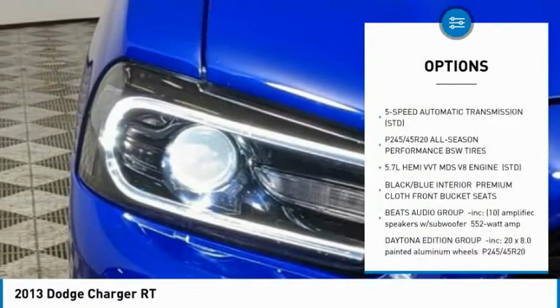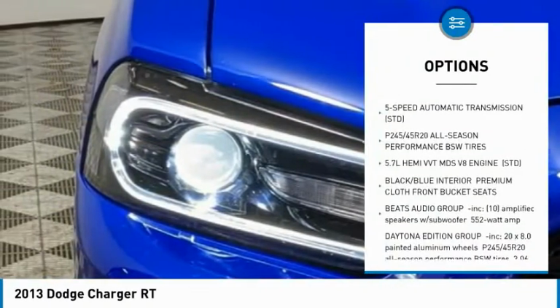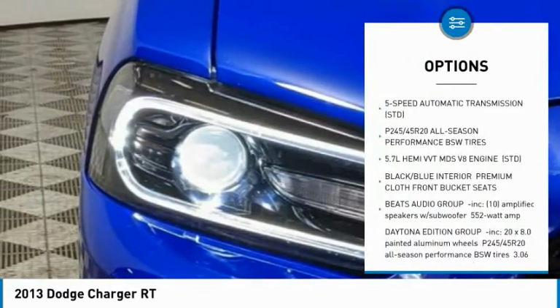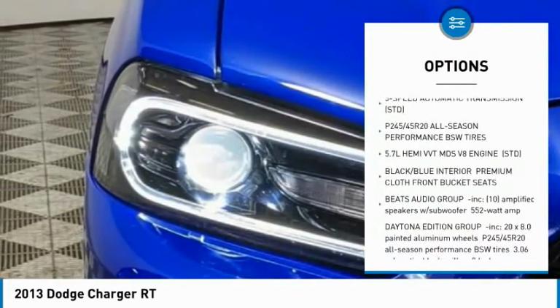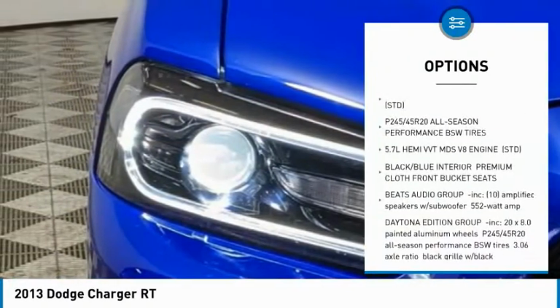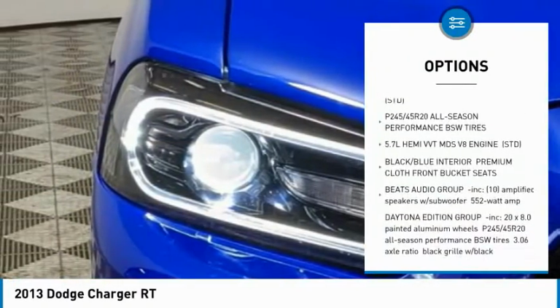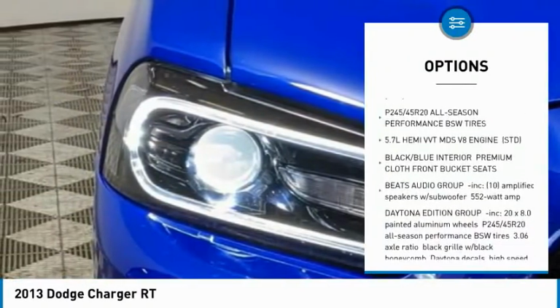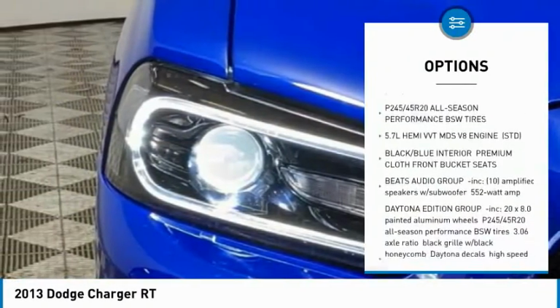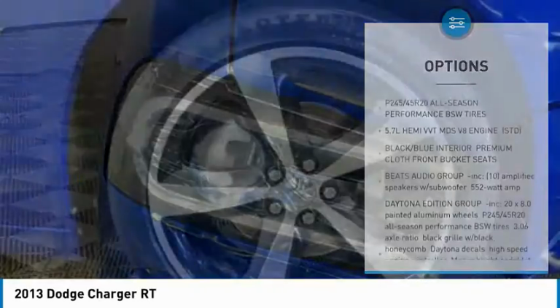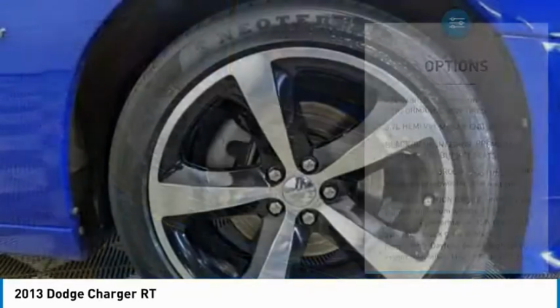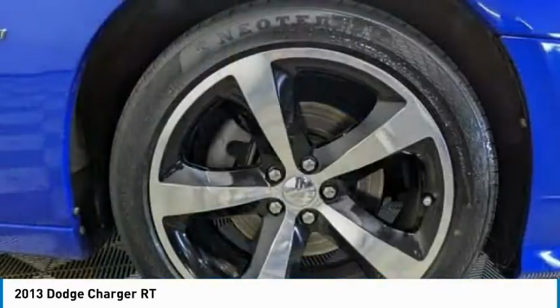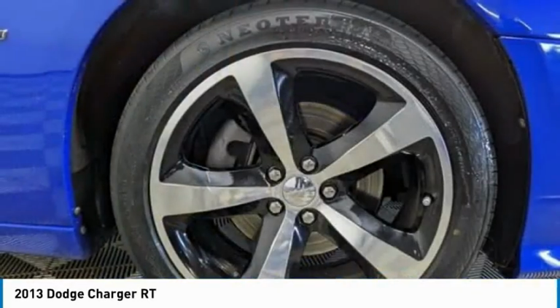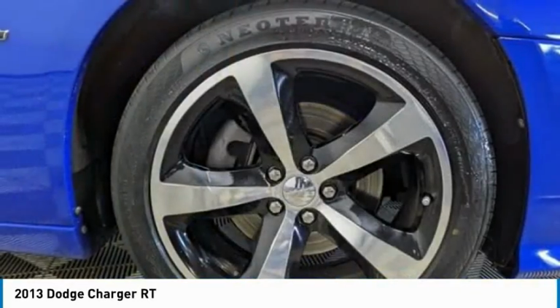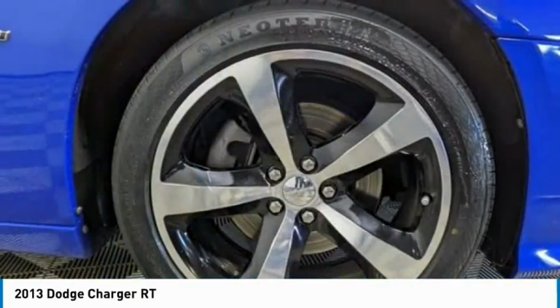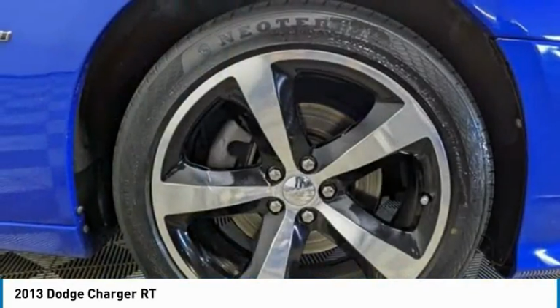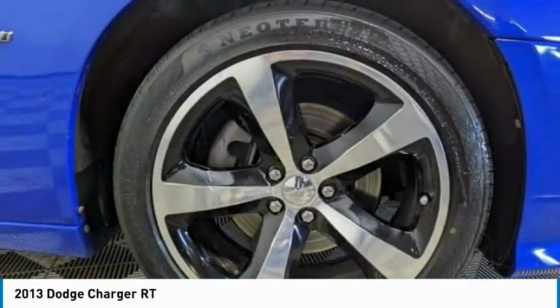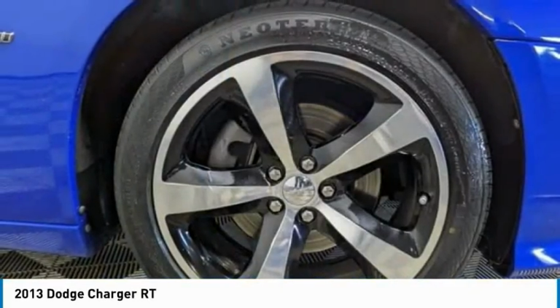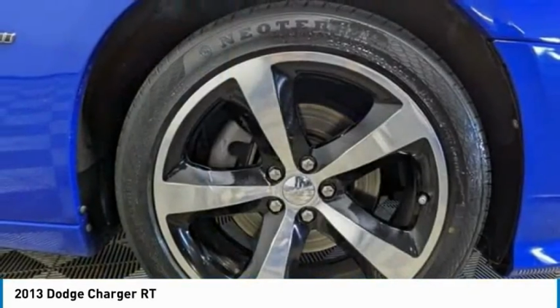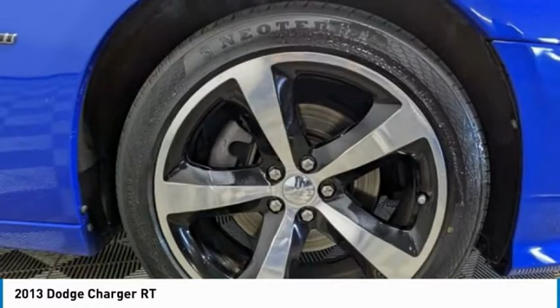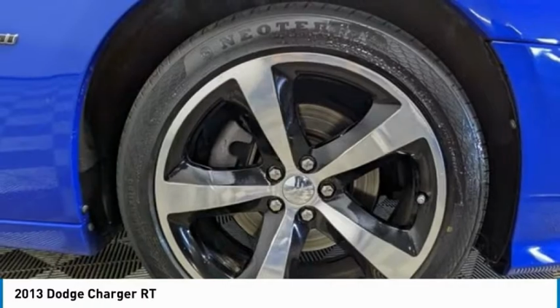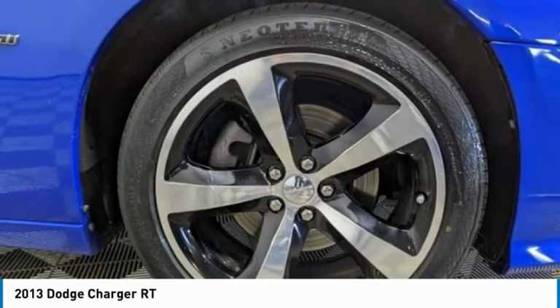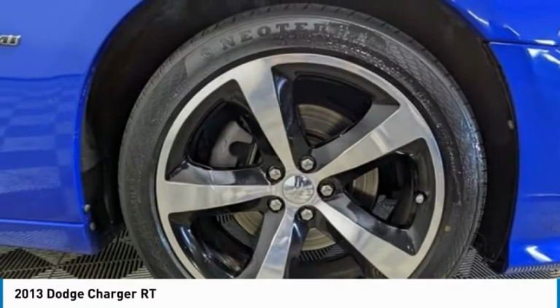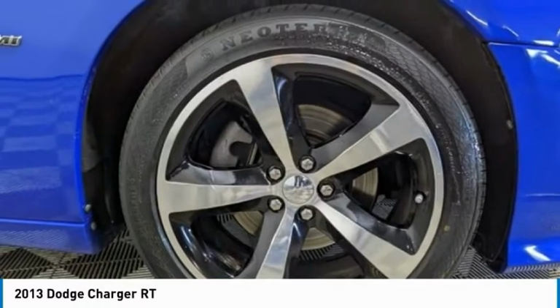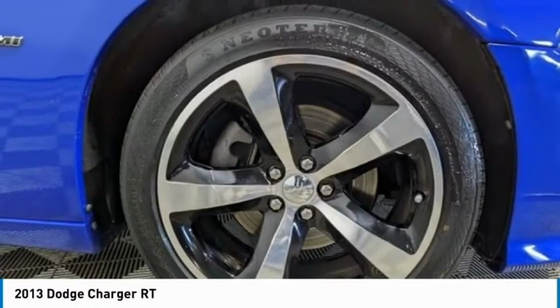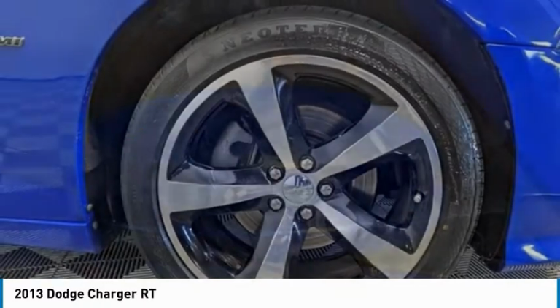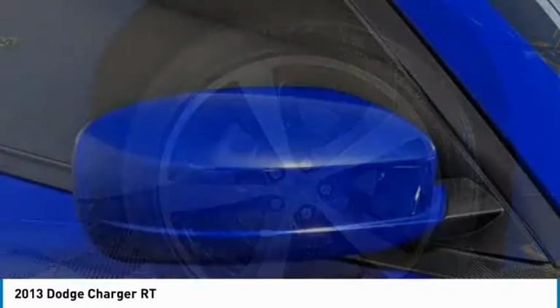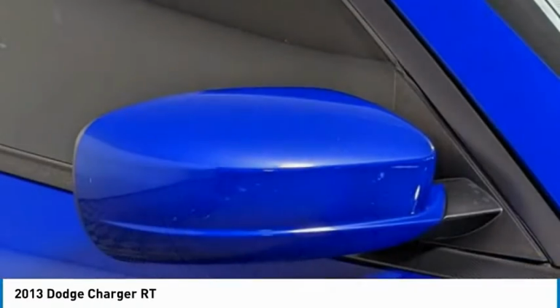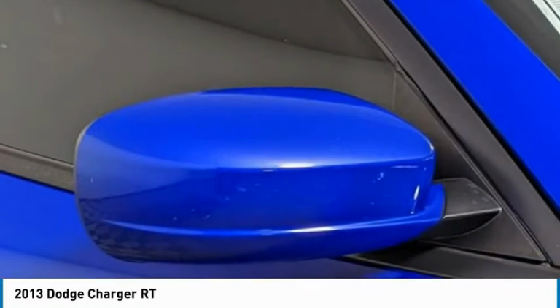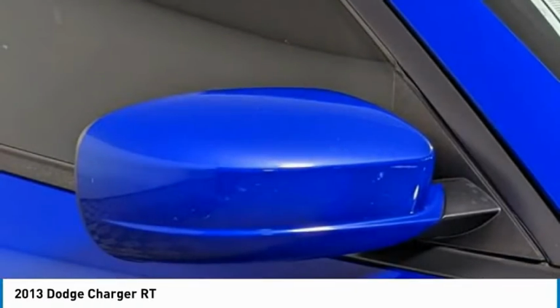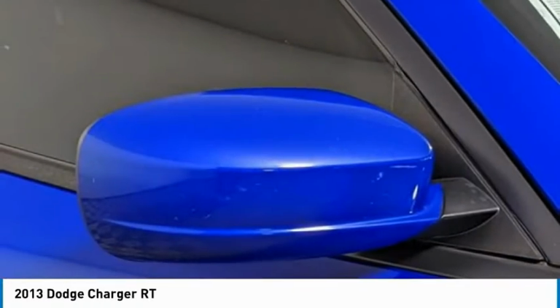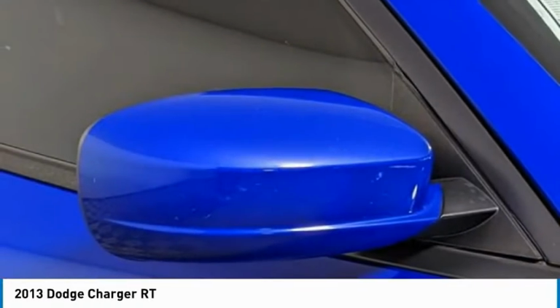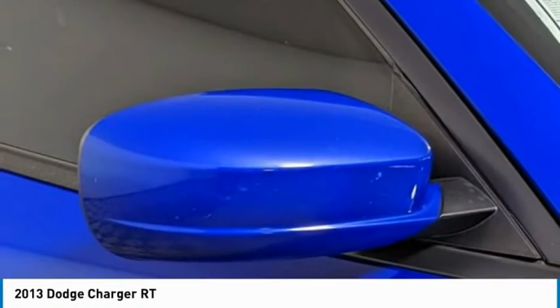Traction control, stability control, daytime running lights, engine immobilizer, tires, front performance.